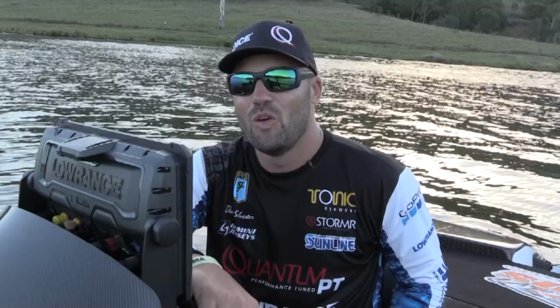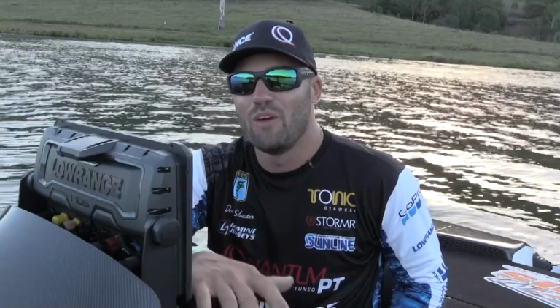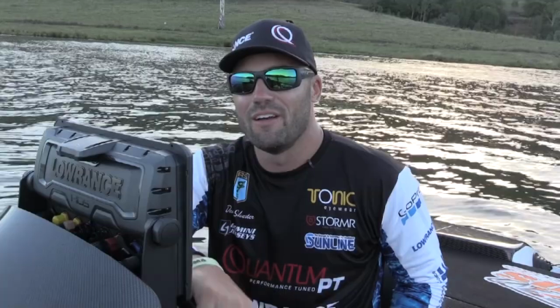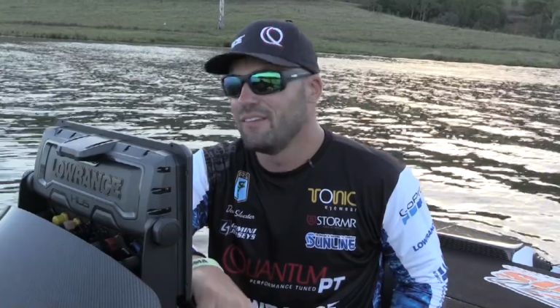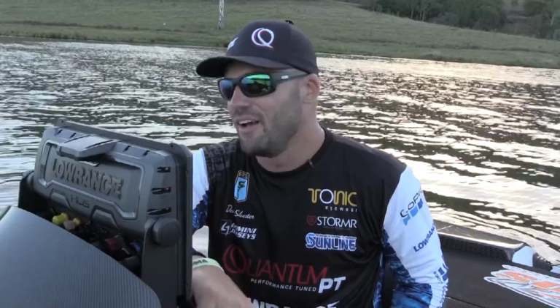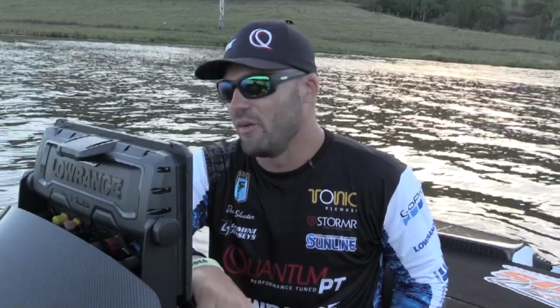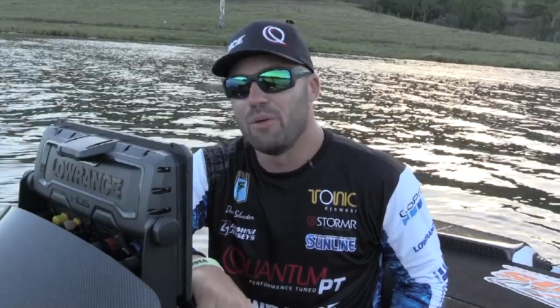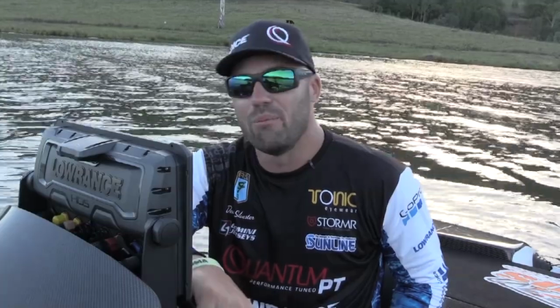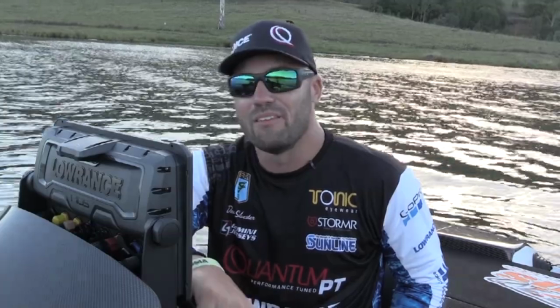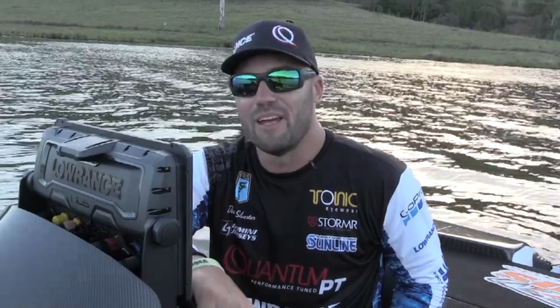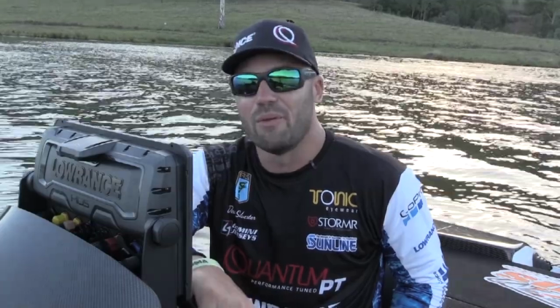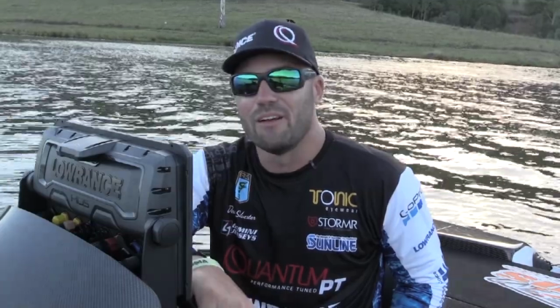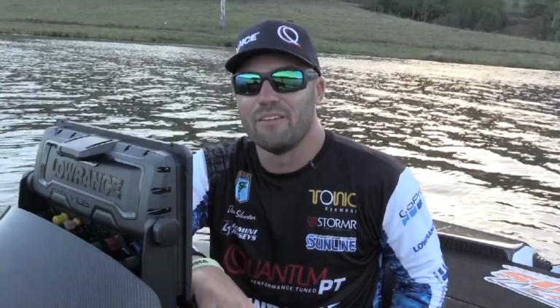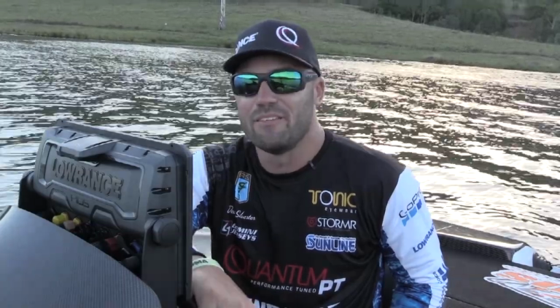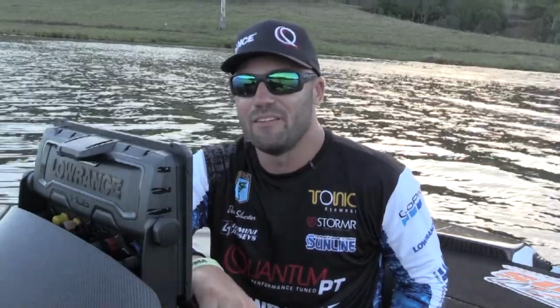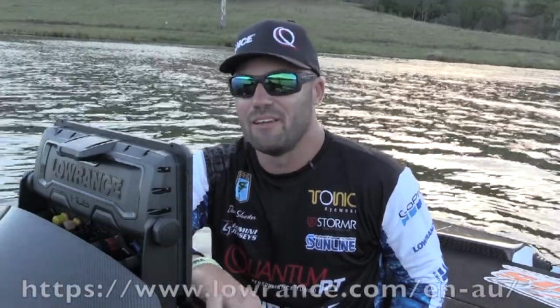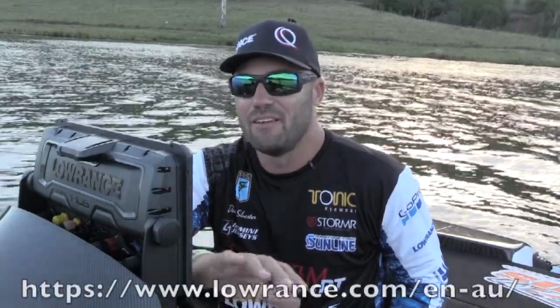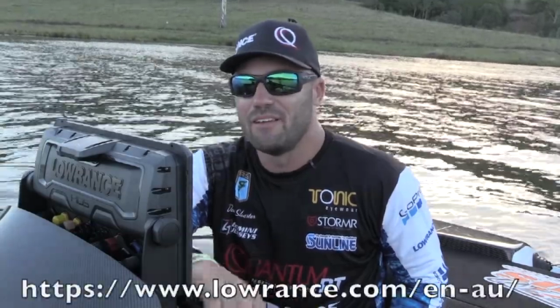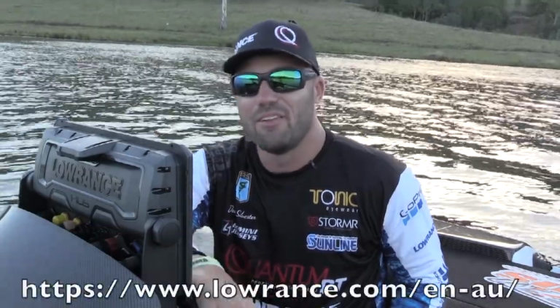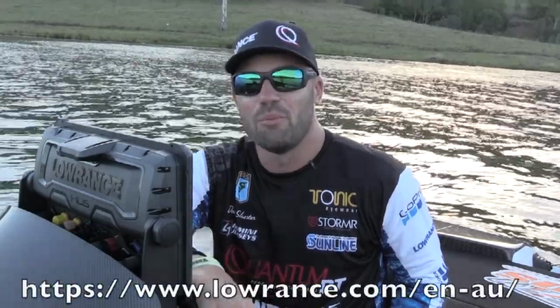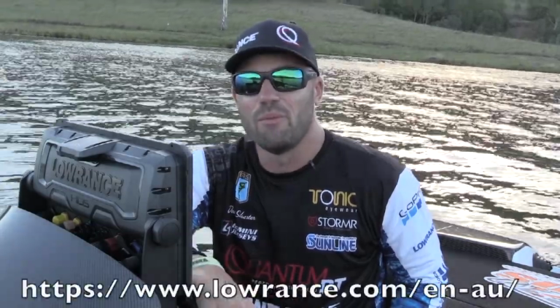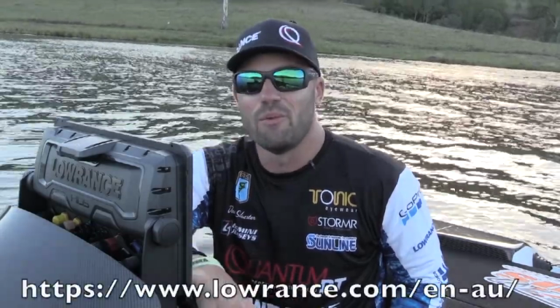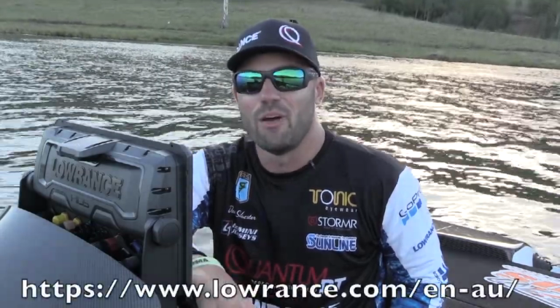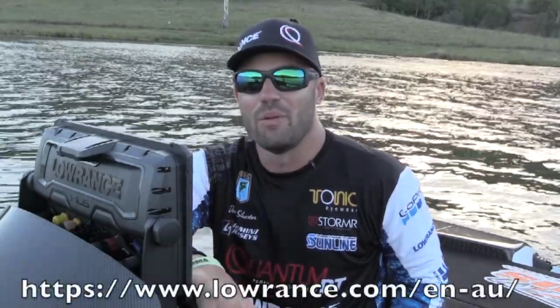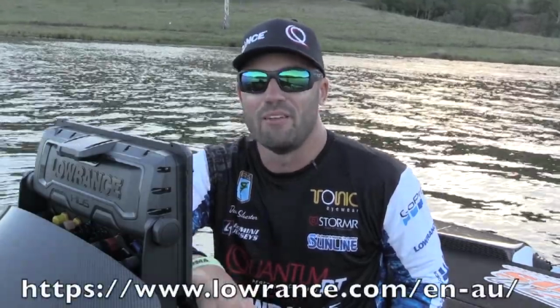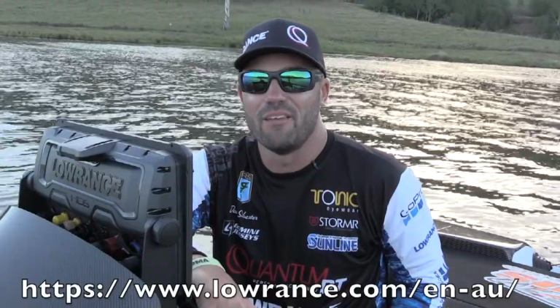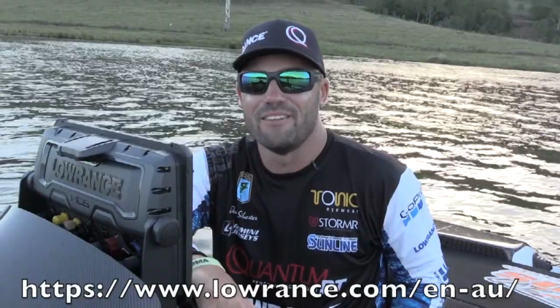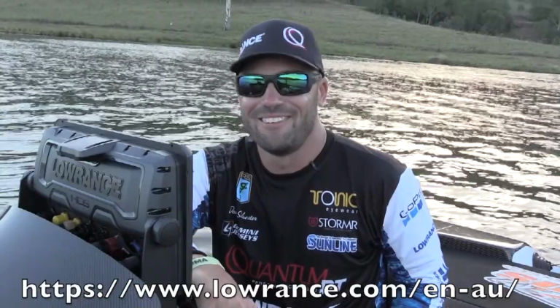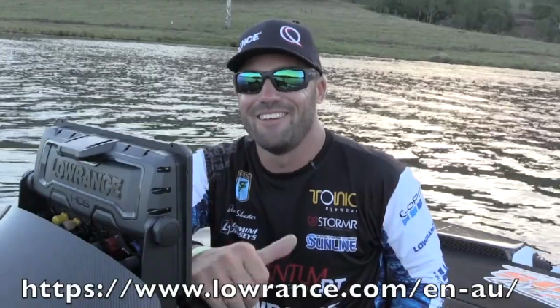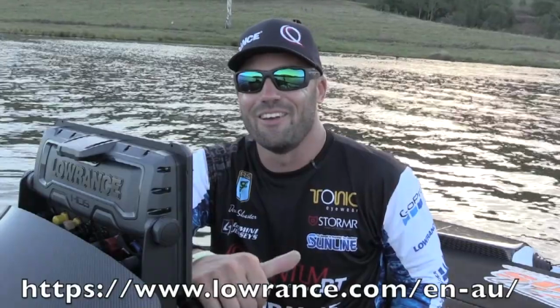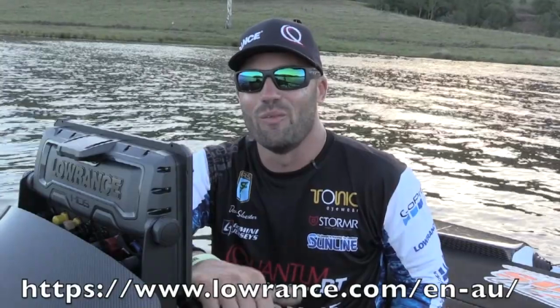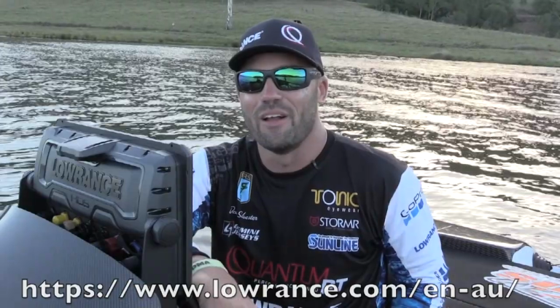I'm pretty impressed now with what I can do on these things, so definitely going to spend a bit more time playing around with these. See you on the water.